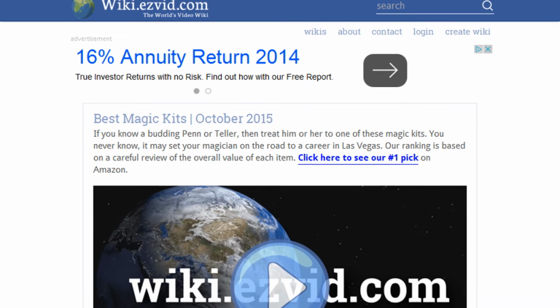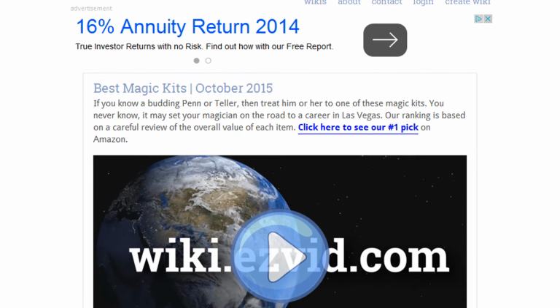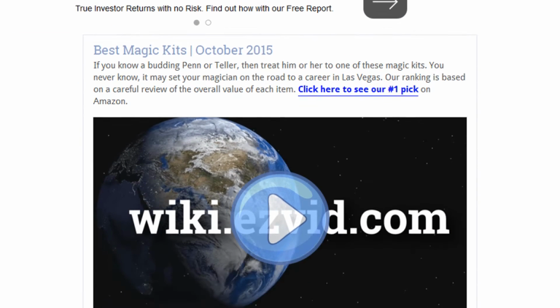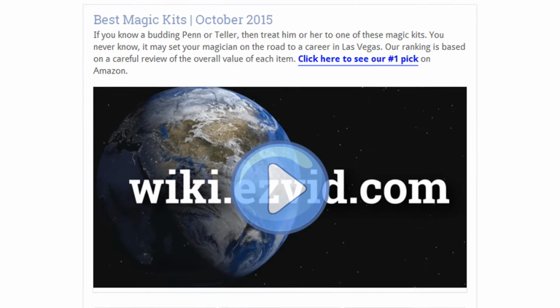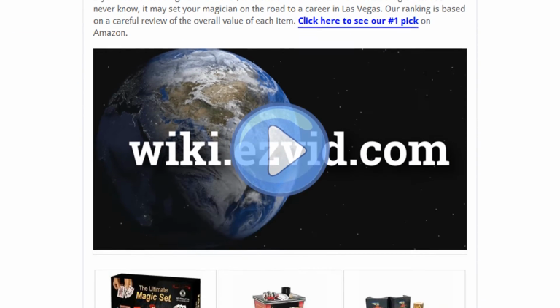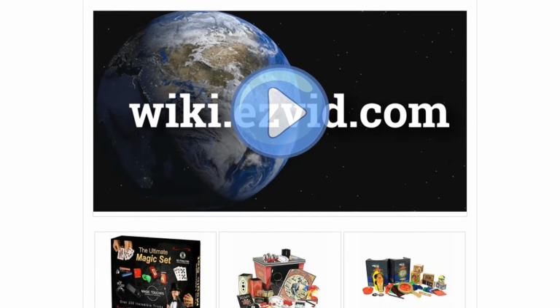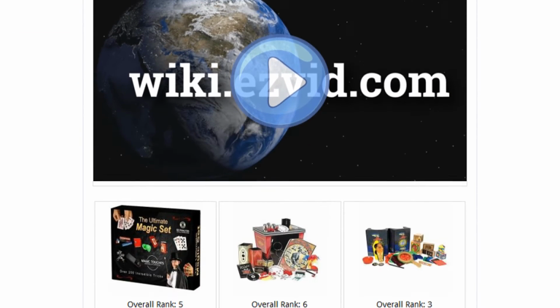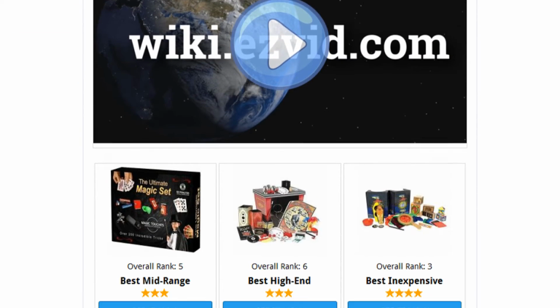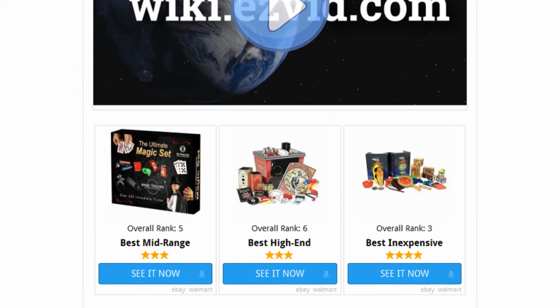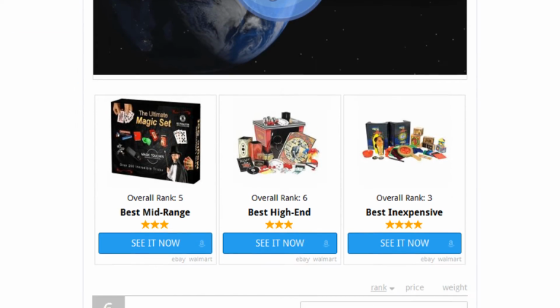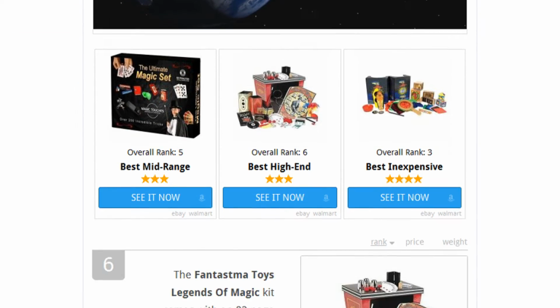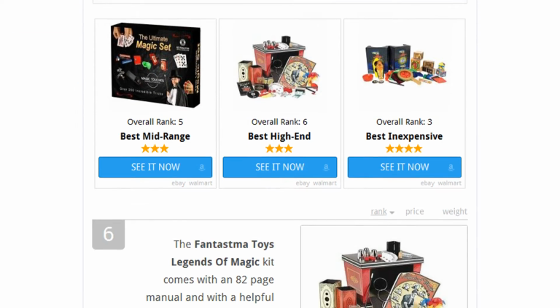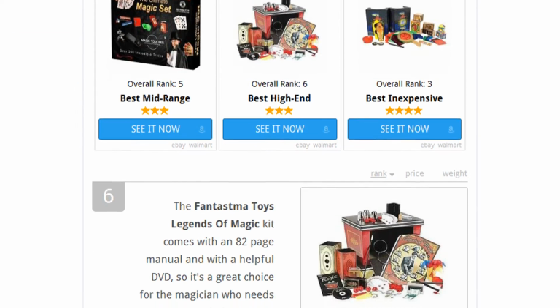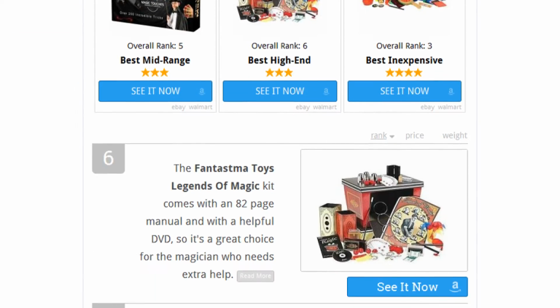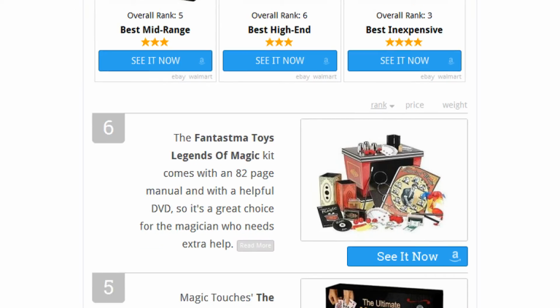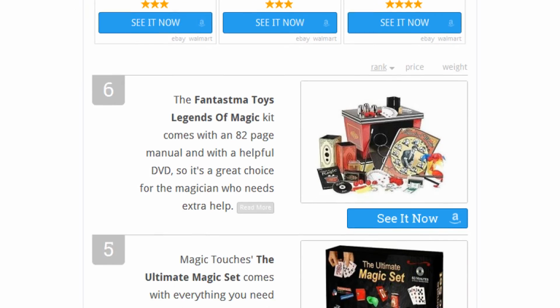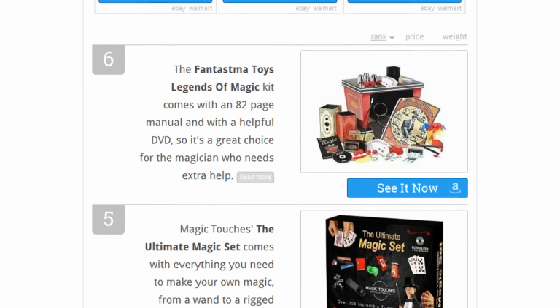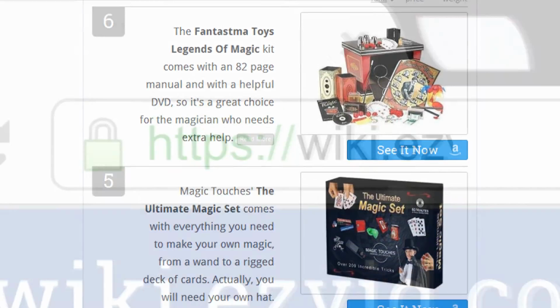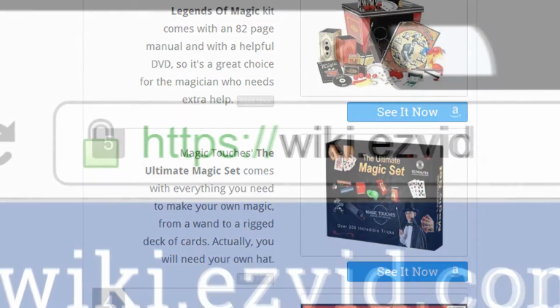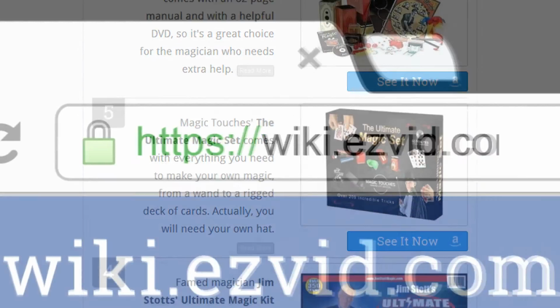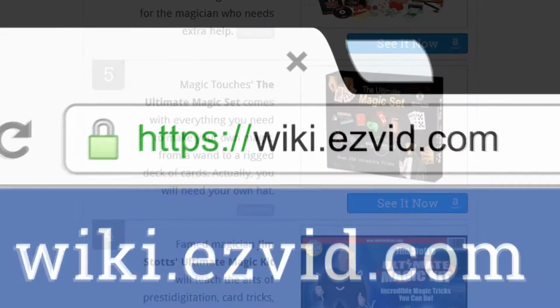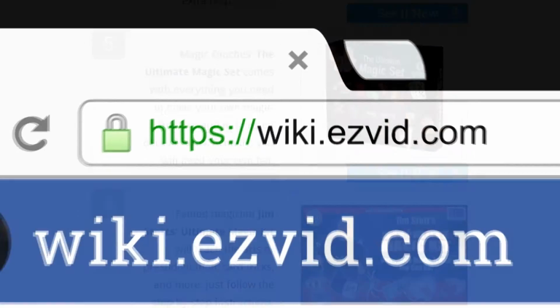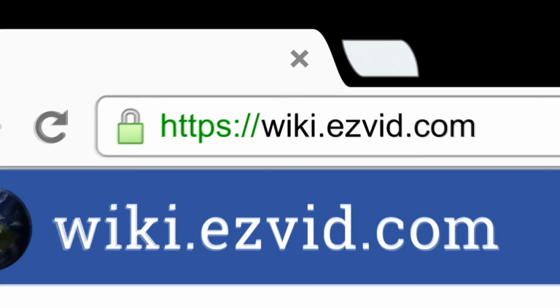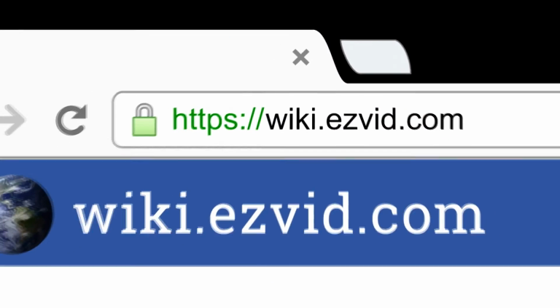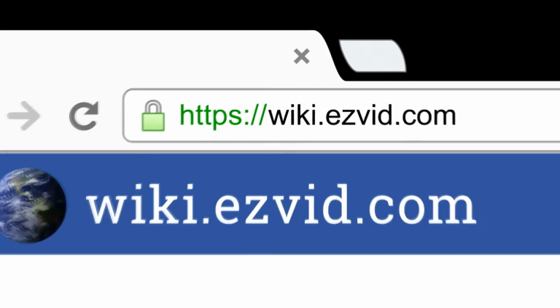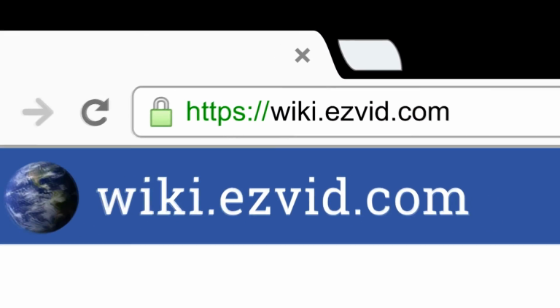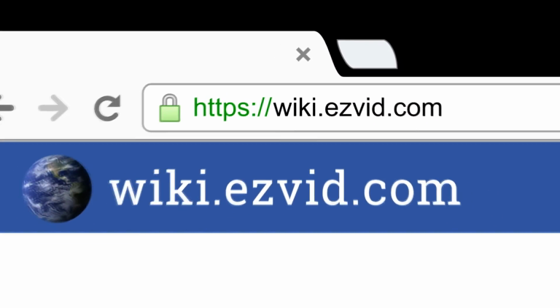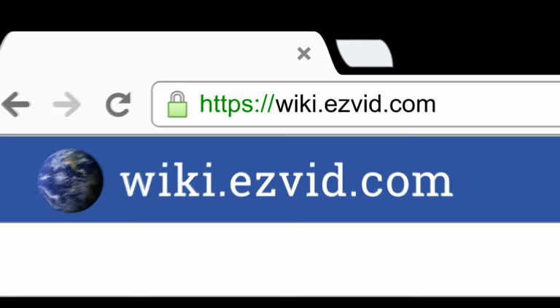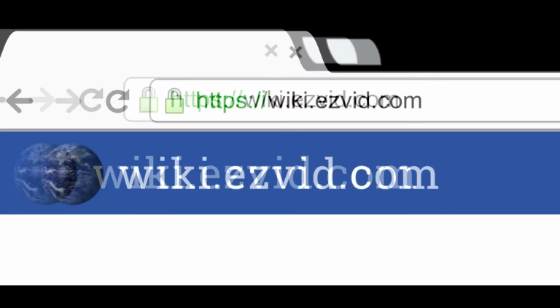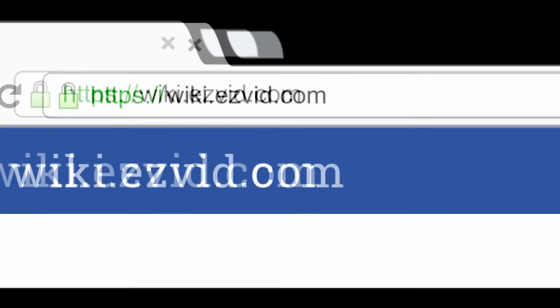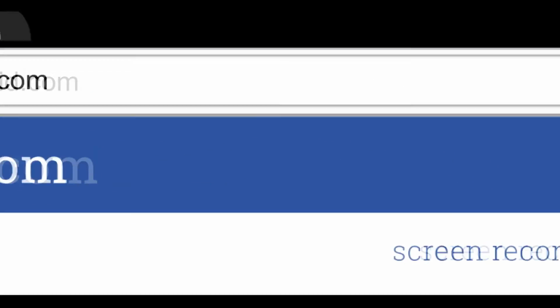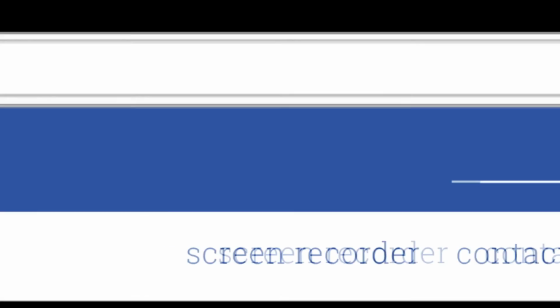To see all this stuff, go to wiki.easyvid.com and search for magic kits, or click beneath this video.